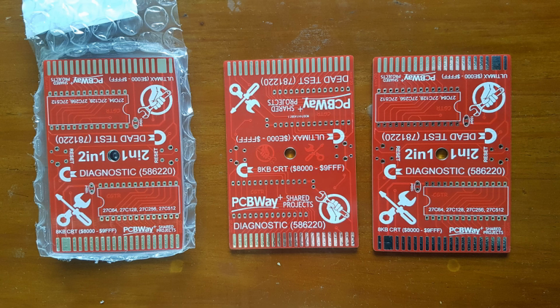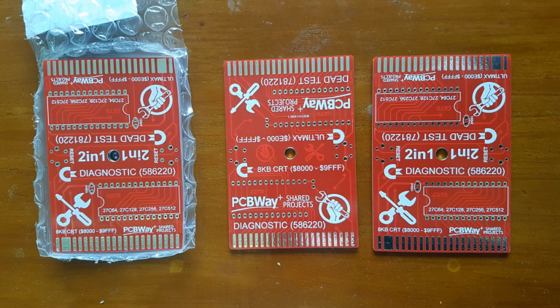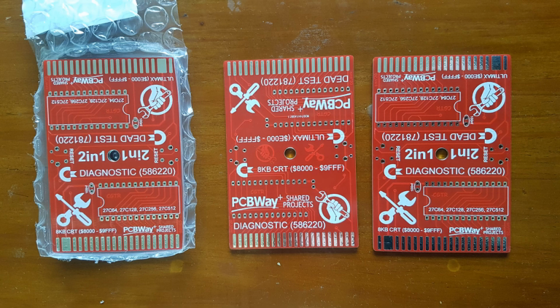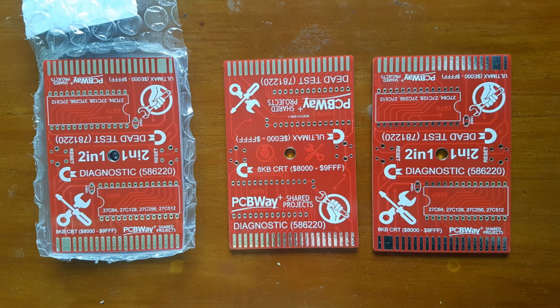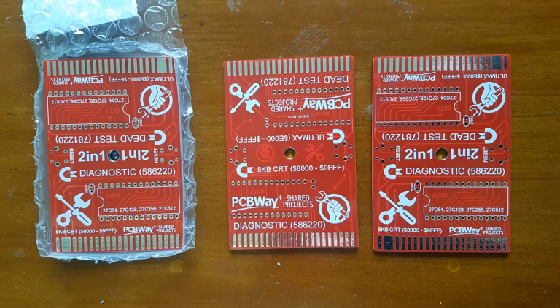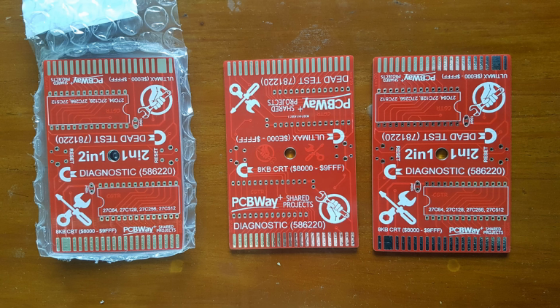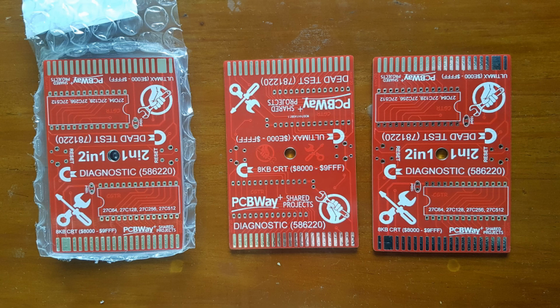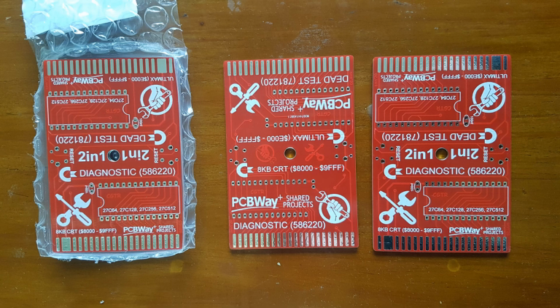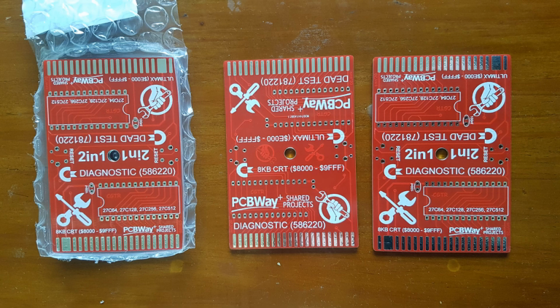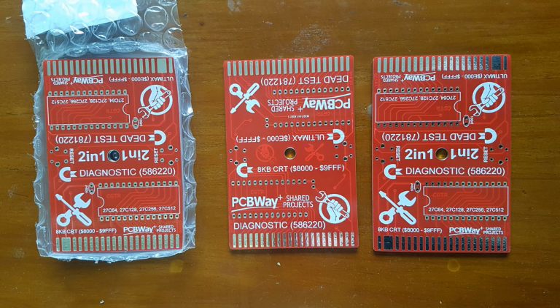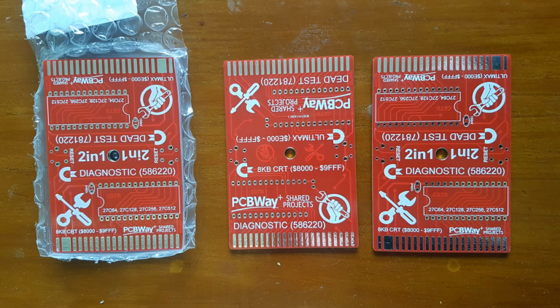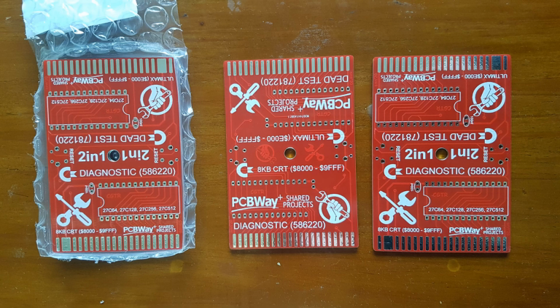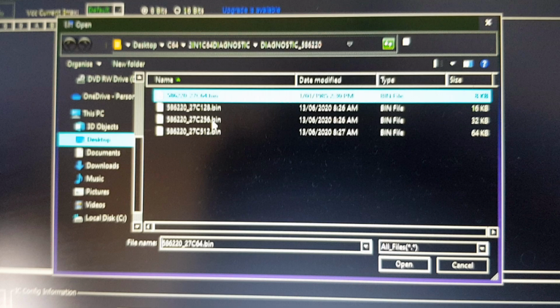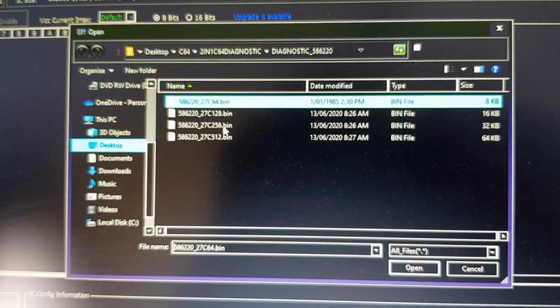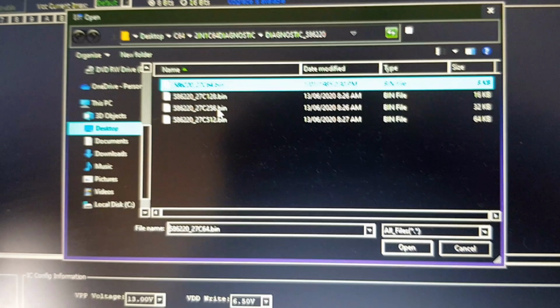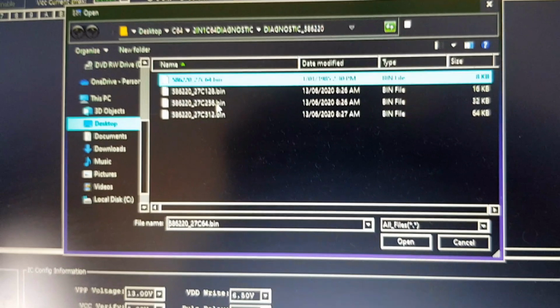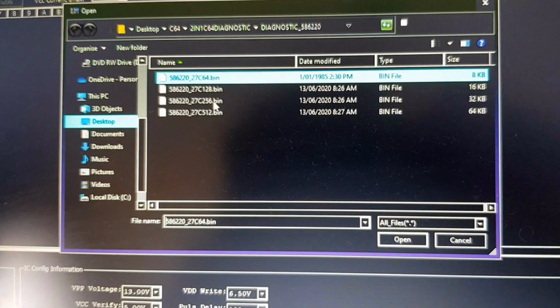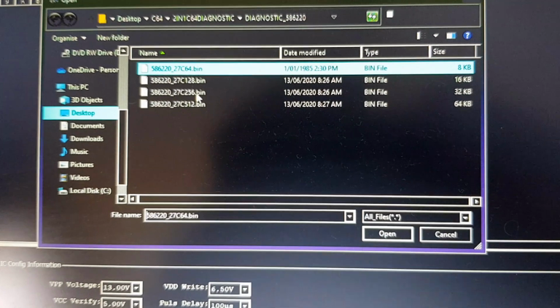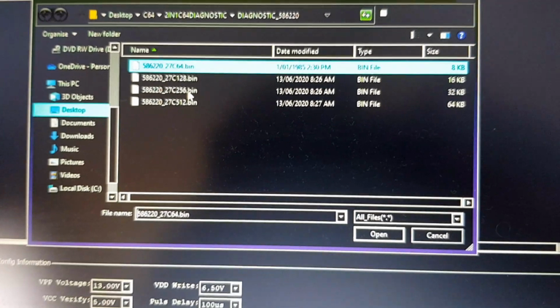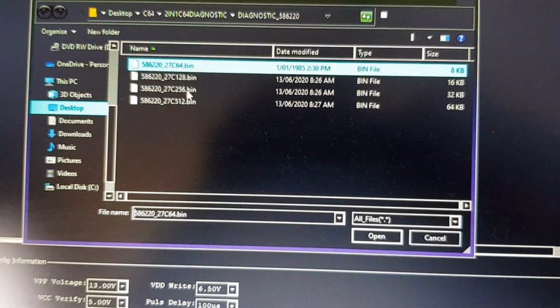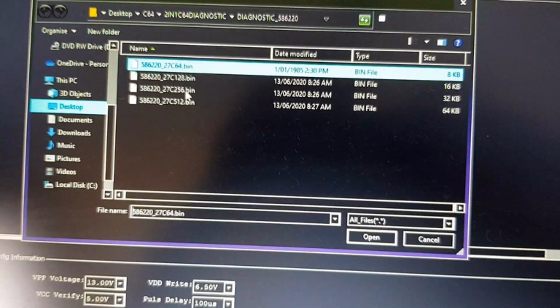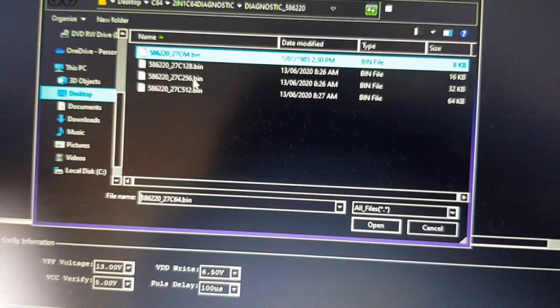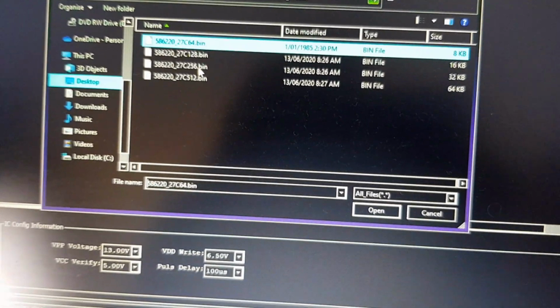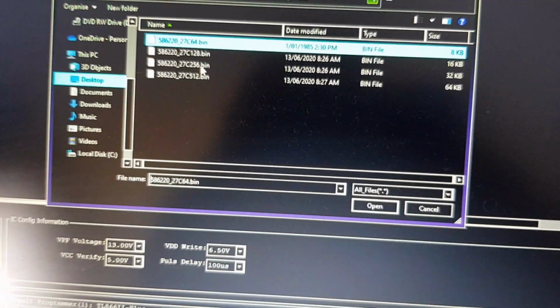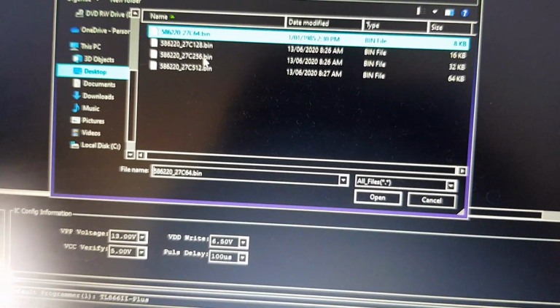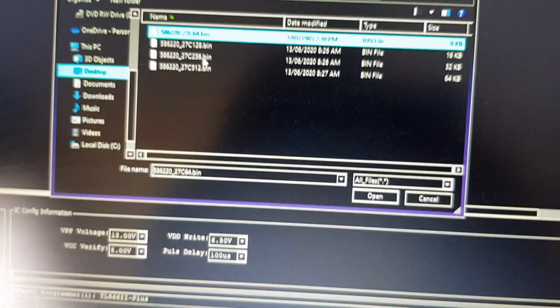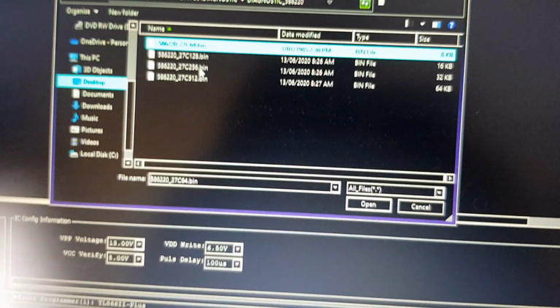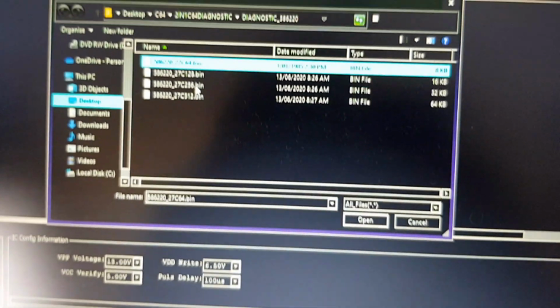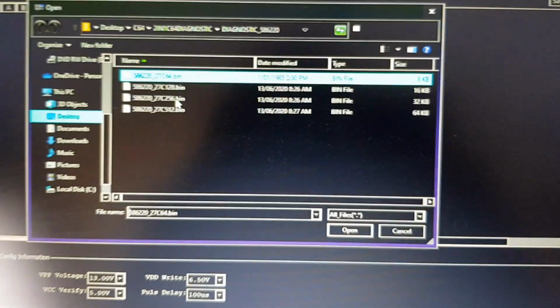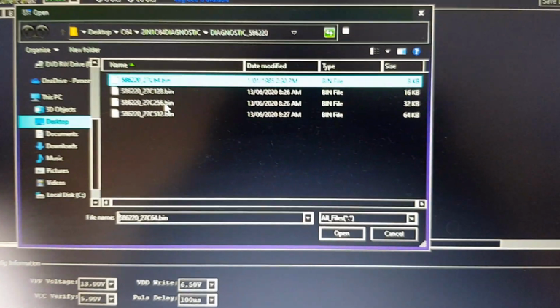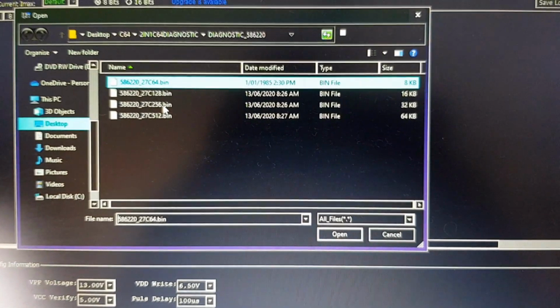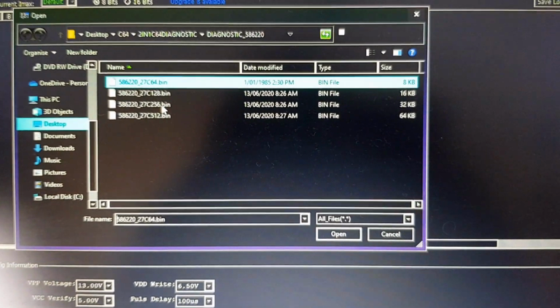OK here we are building a 2-in-1 diagnostic and dead test cartridge for a Commodore 64.